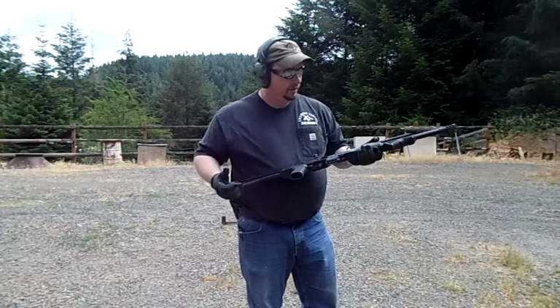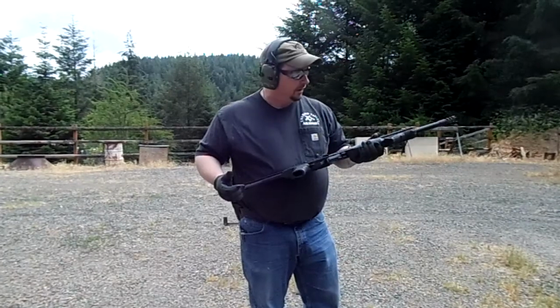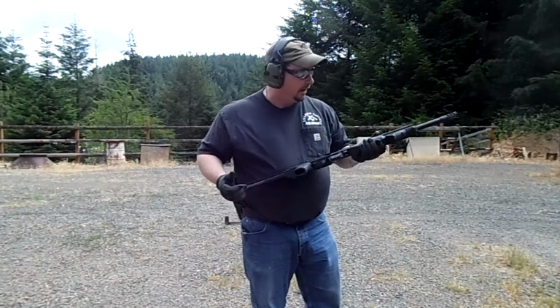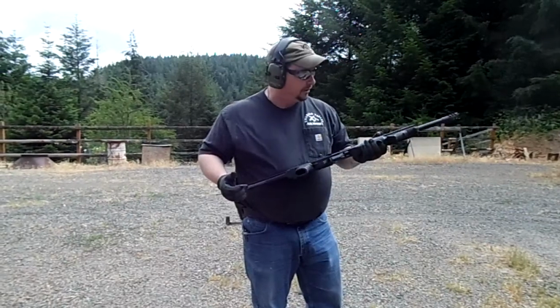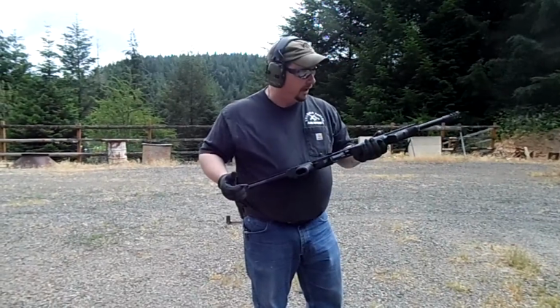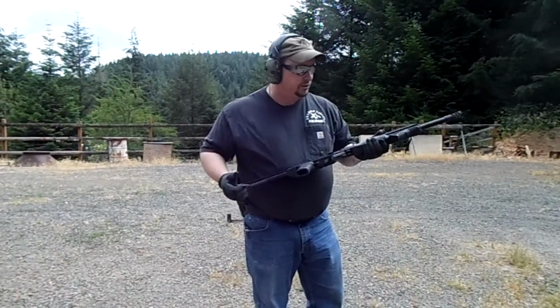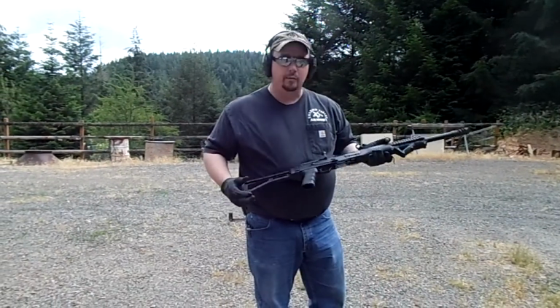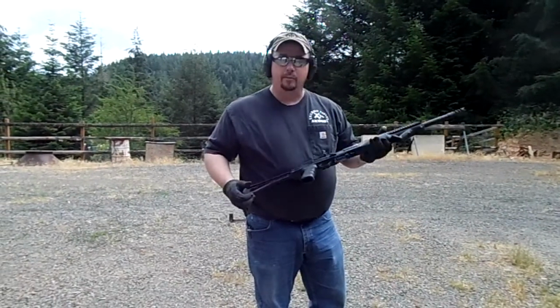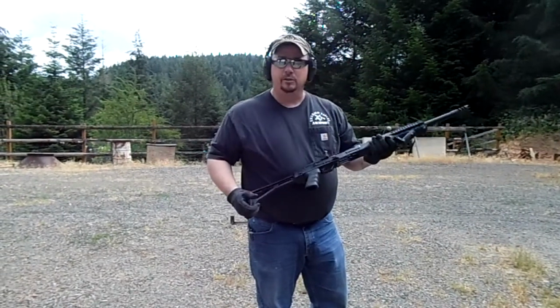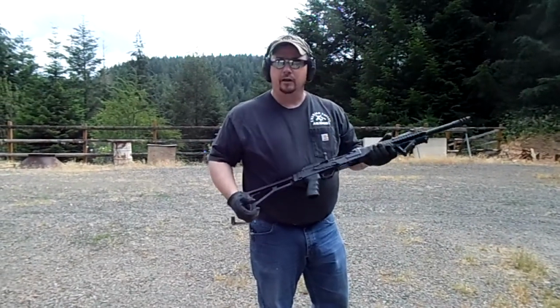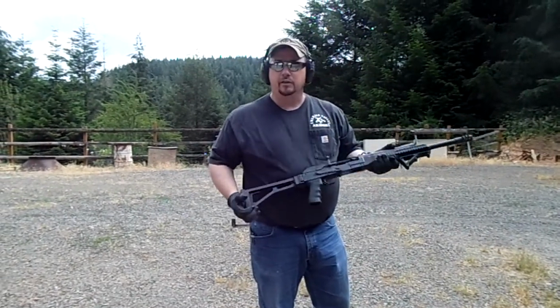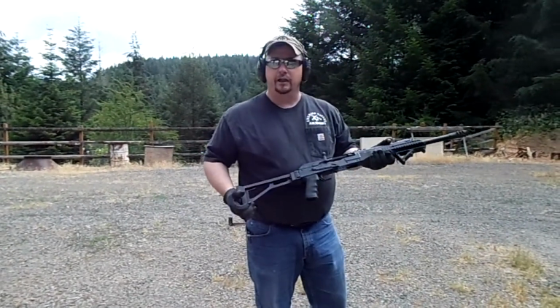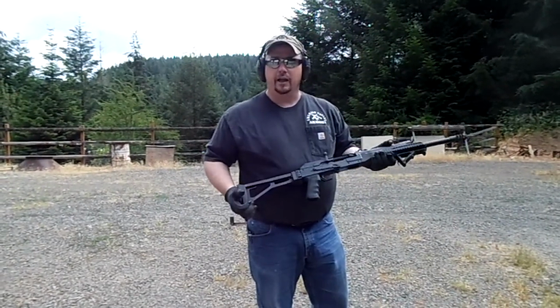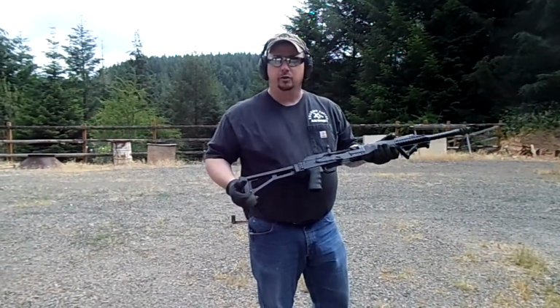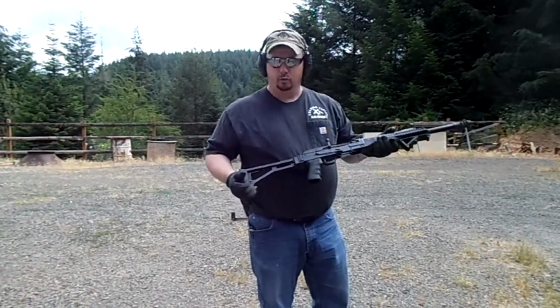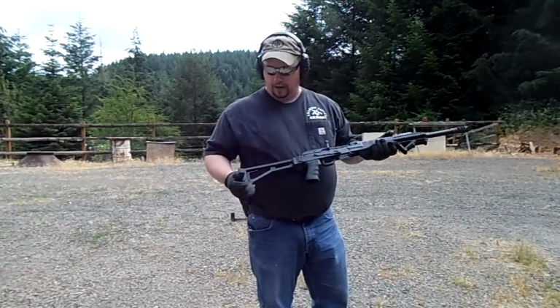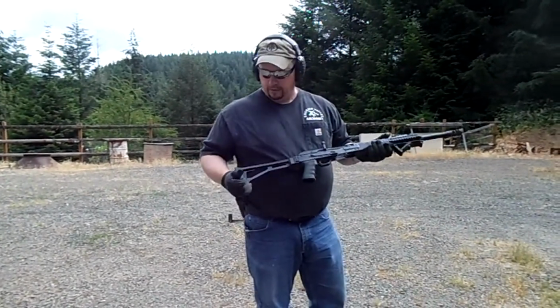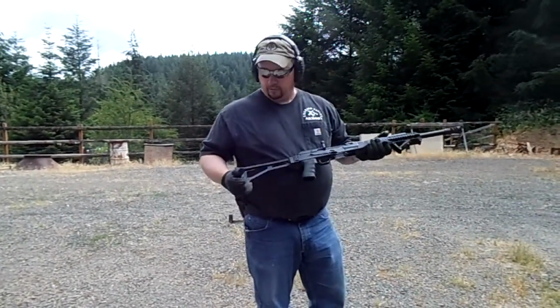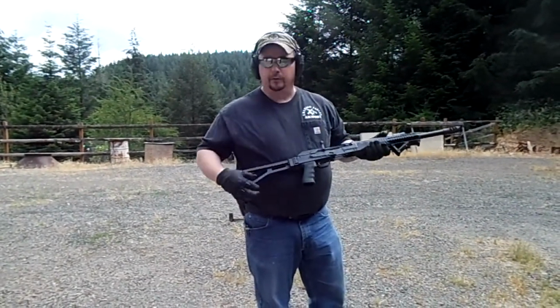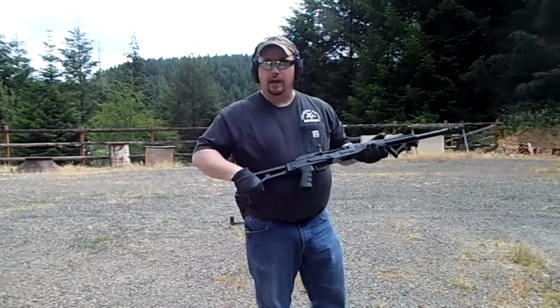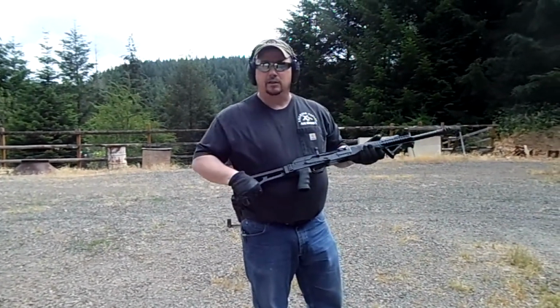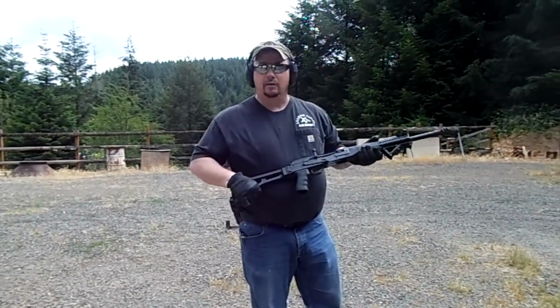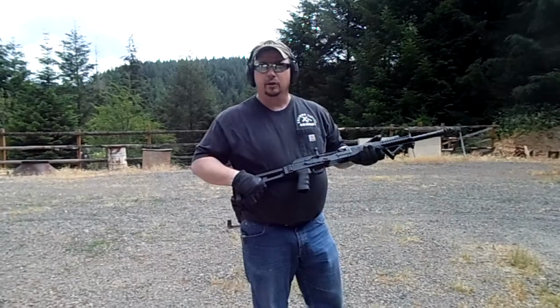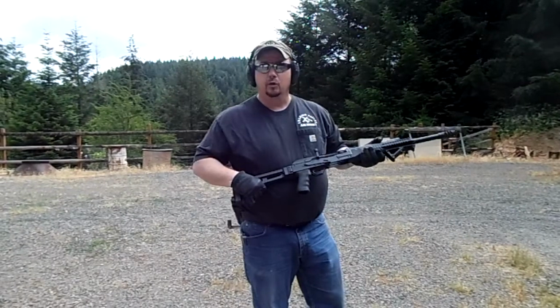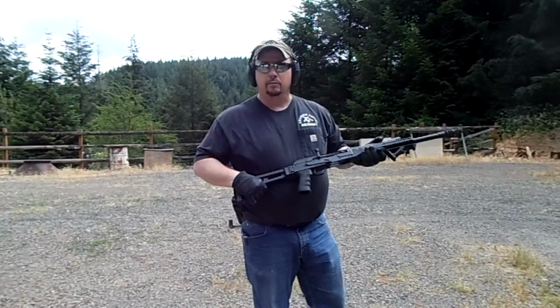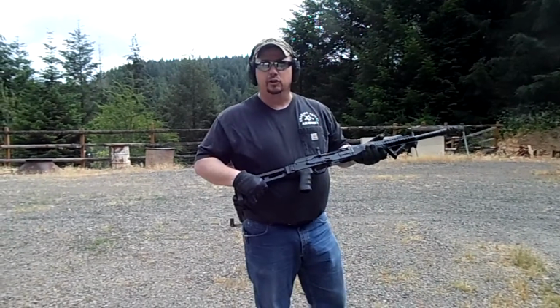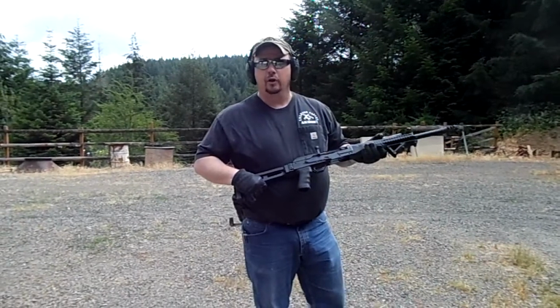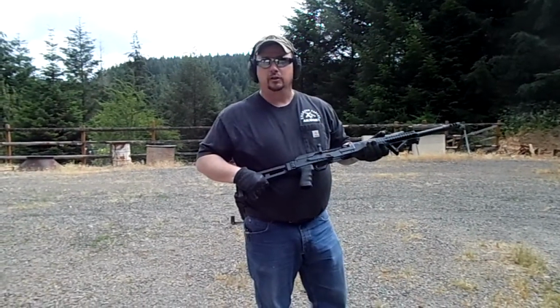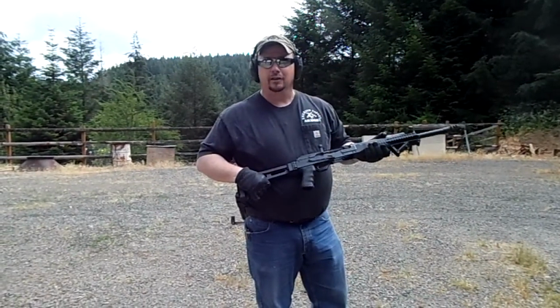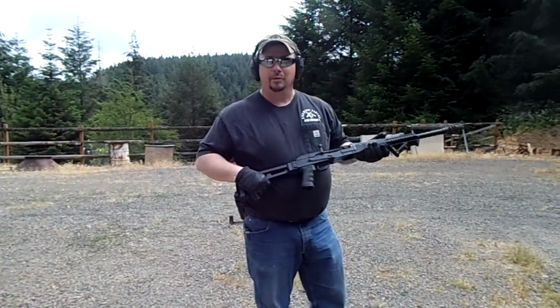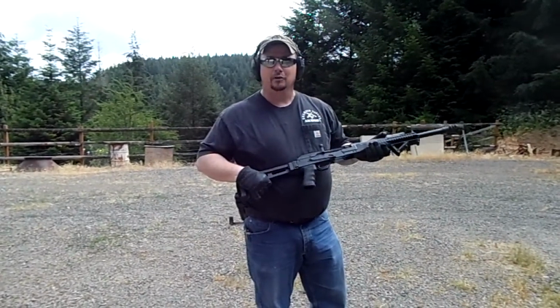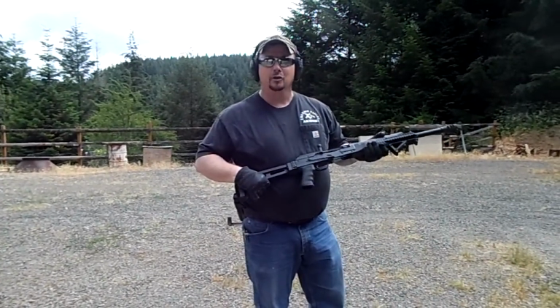Sometime this summer I'm going to be sending another Saiga down to Rifle Dynamics to have Billy Cho make me a Cho gun, so I can compare the two.